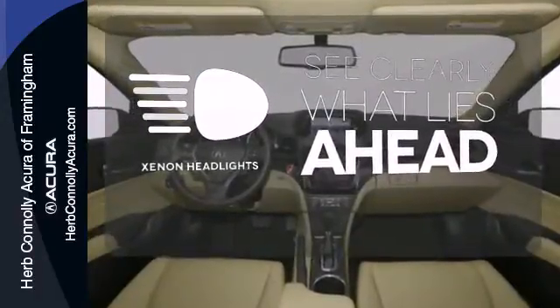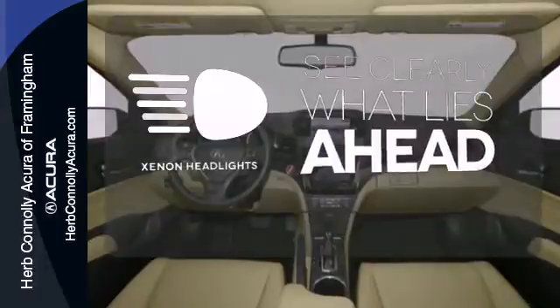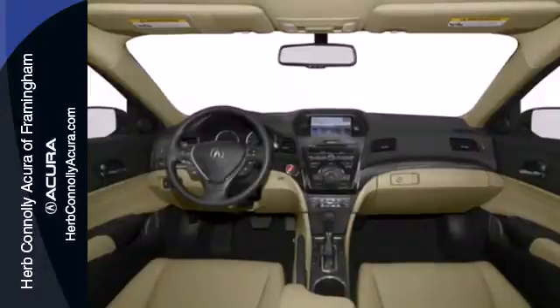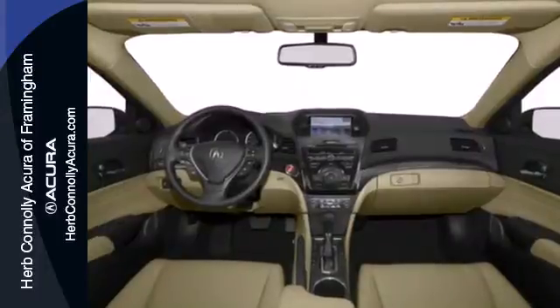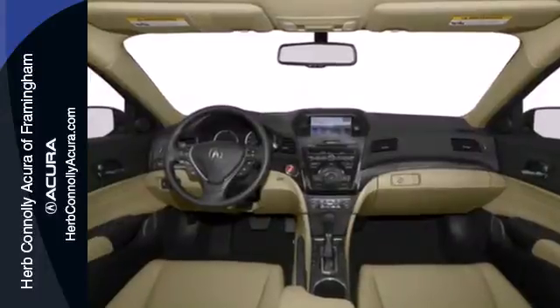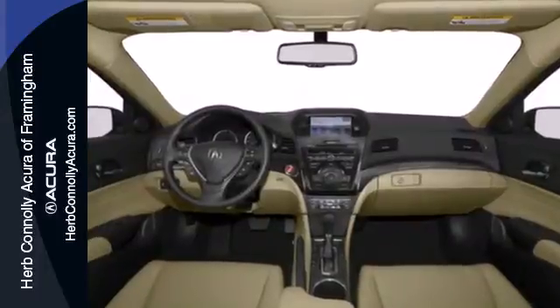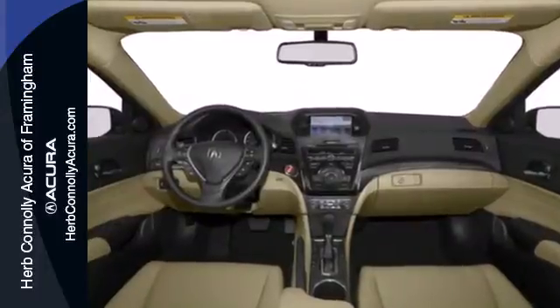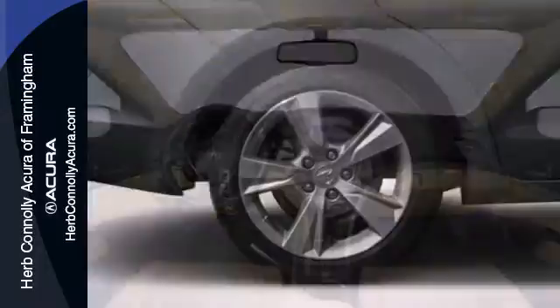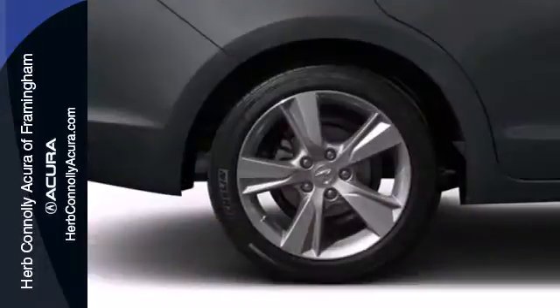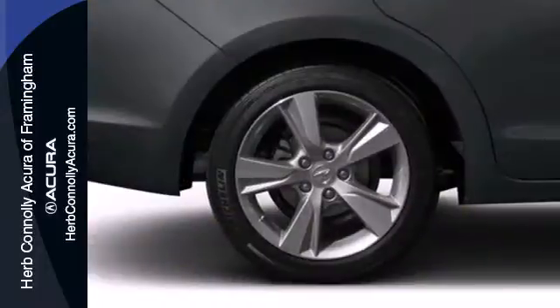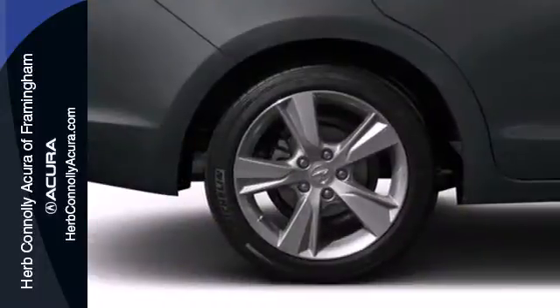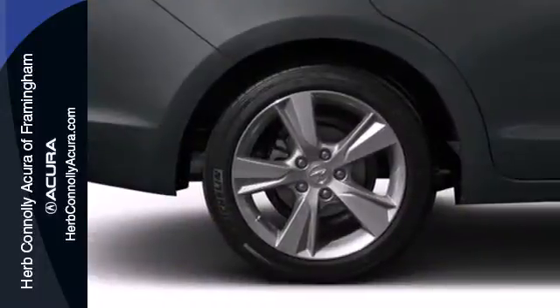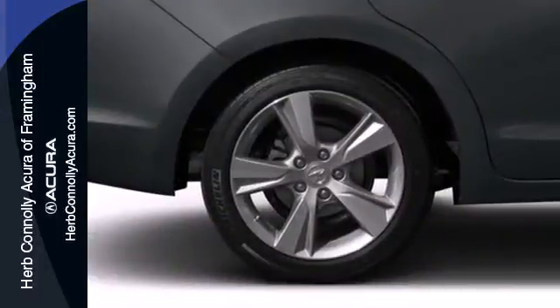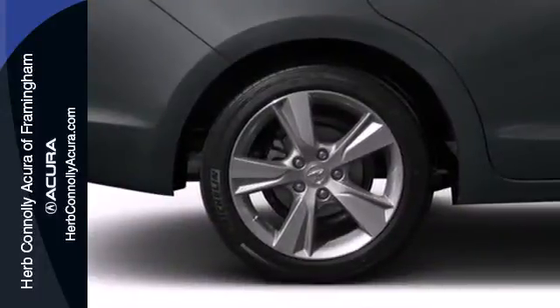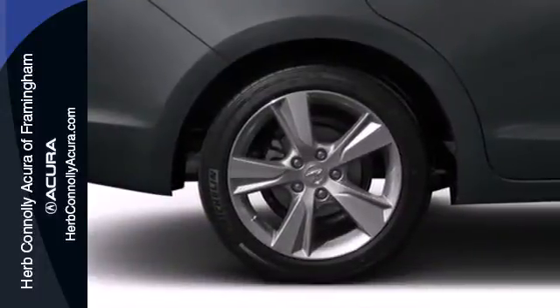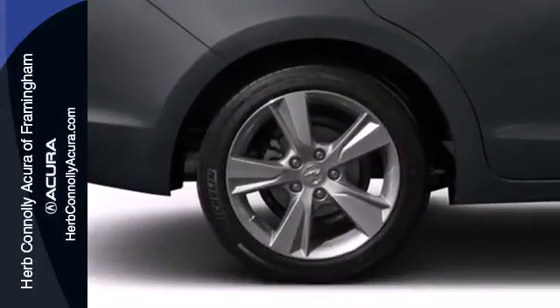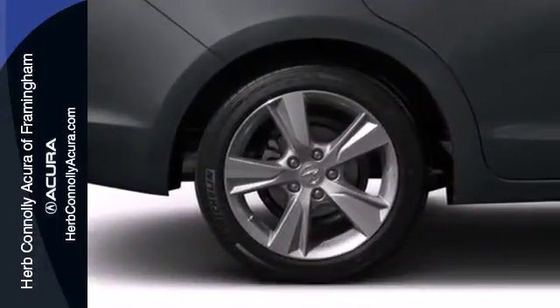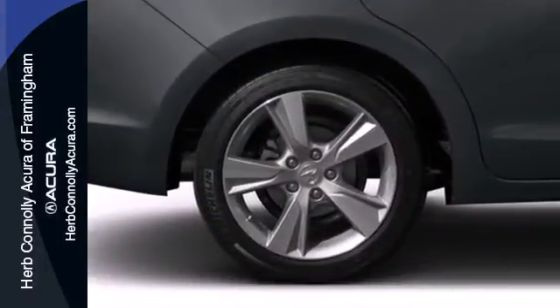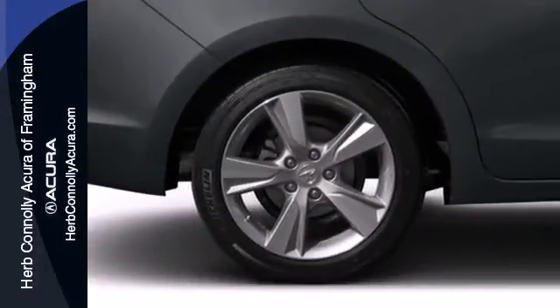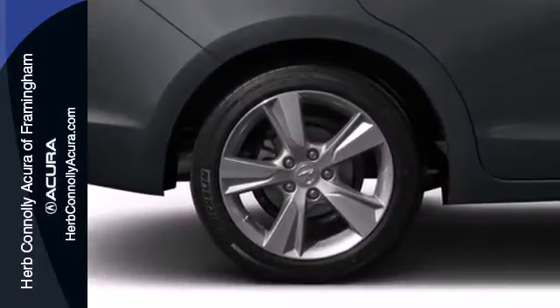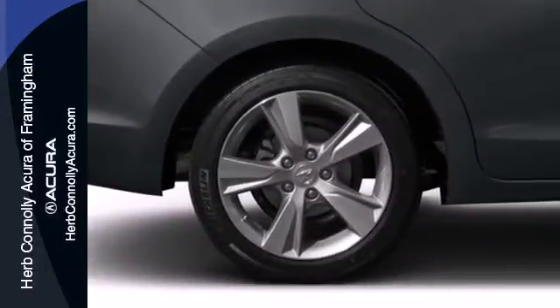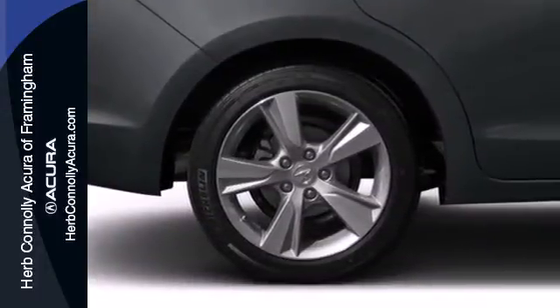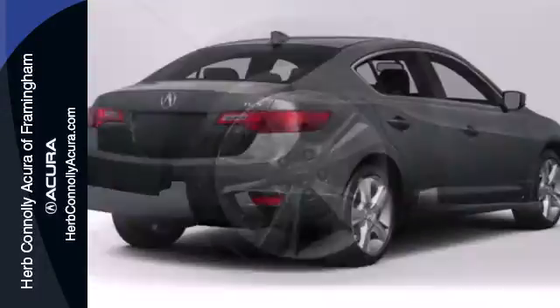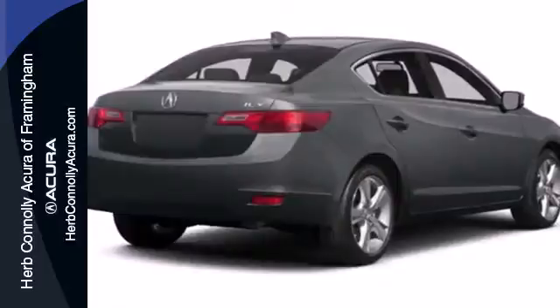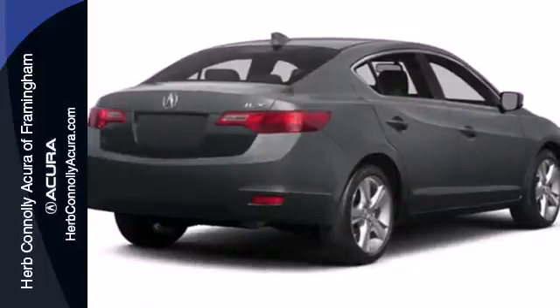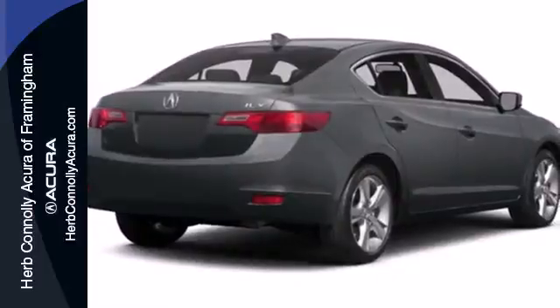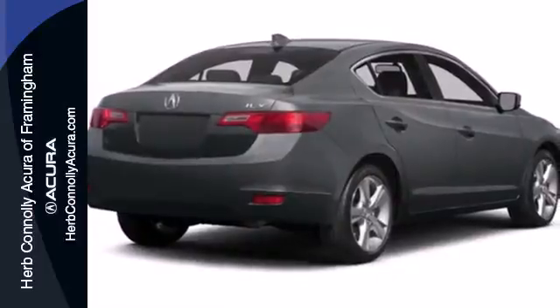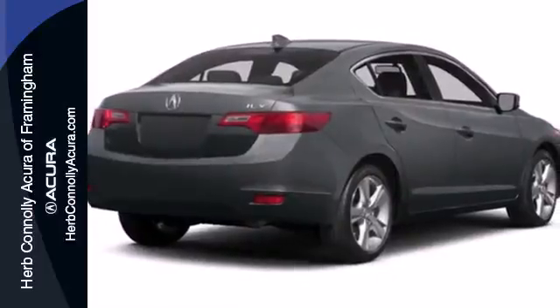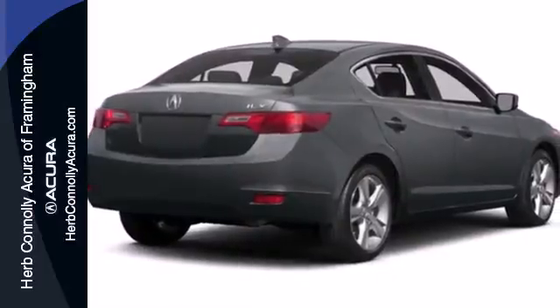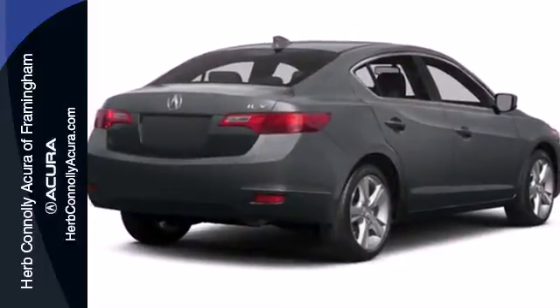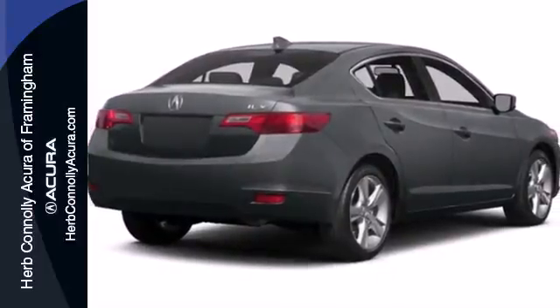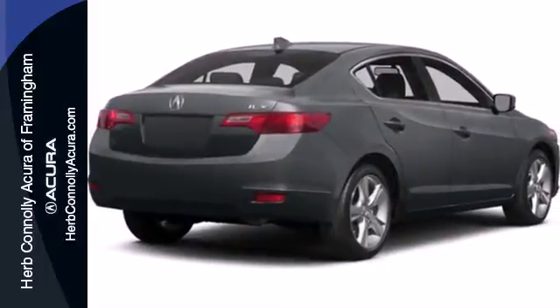Don't just drive through the world. Find new ways to connect with it. Take this 2014 ILX out today.